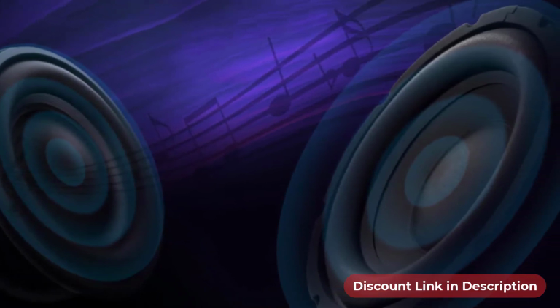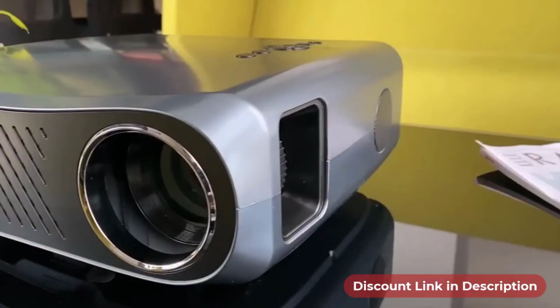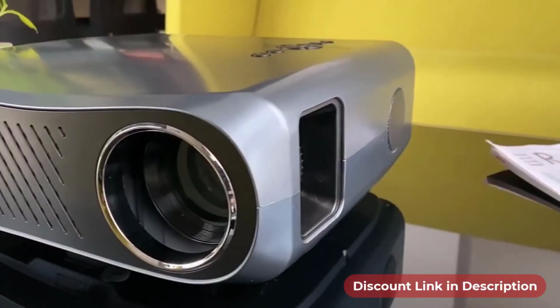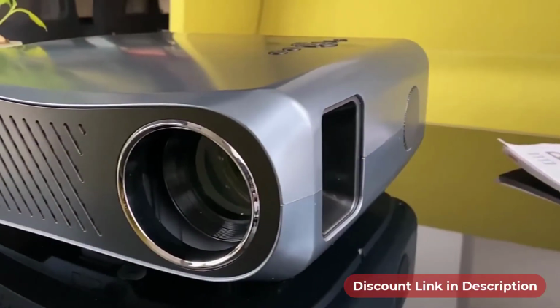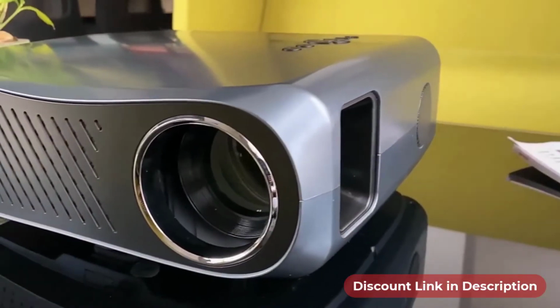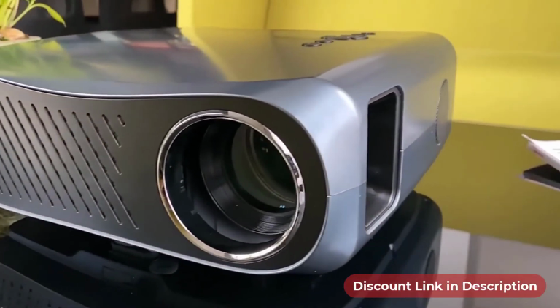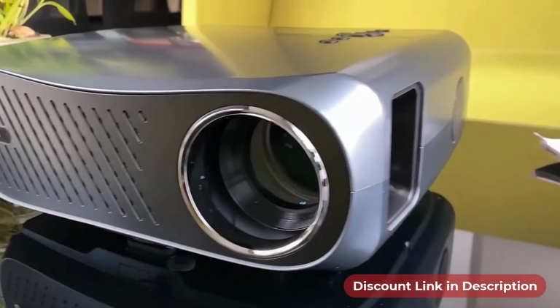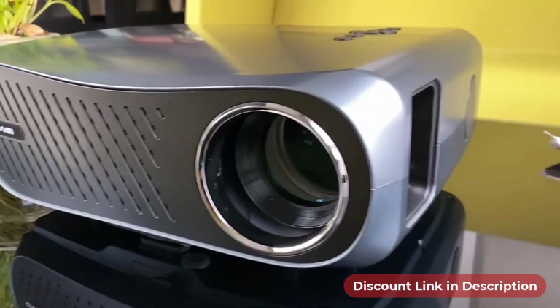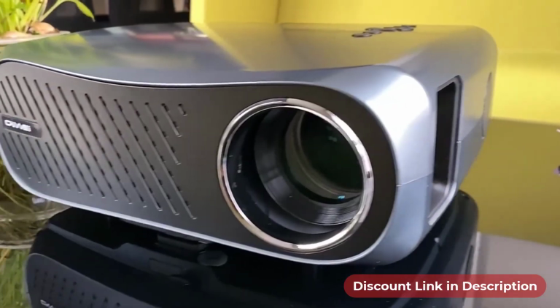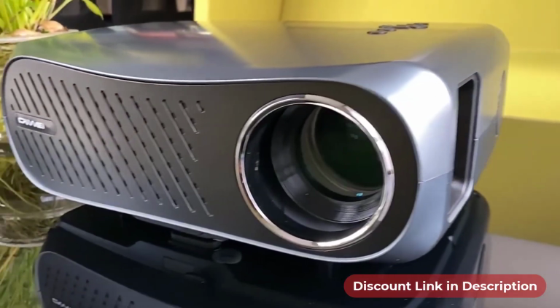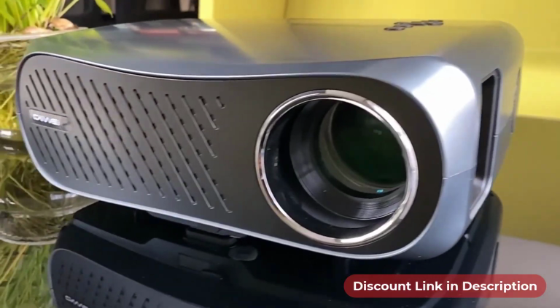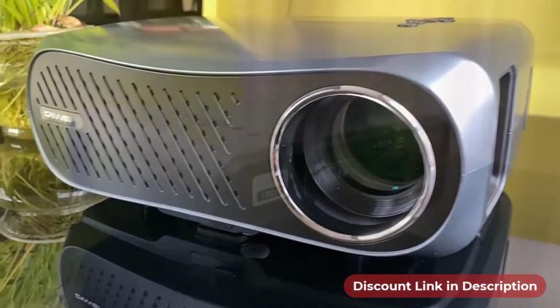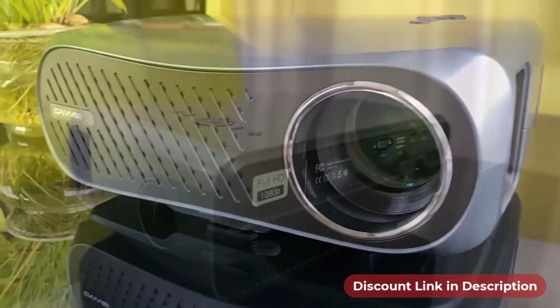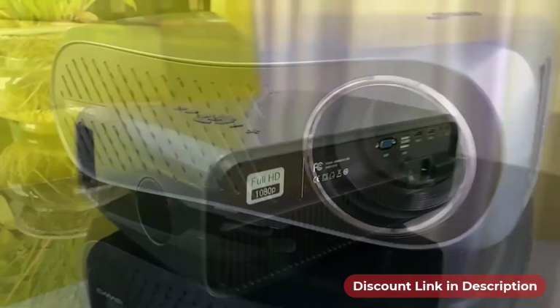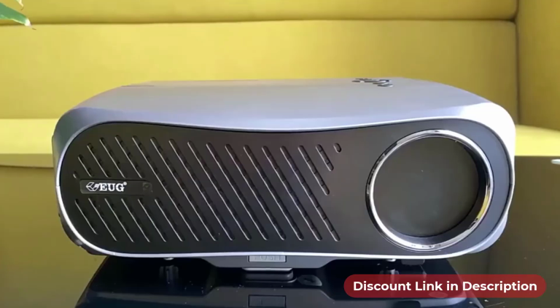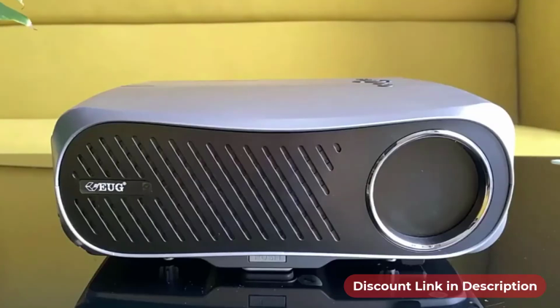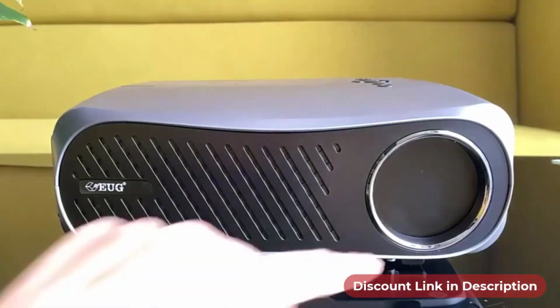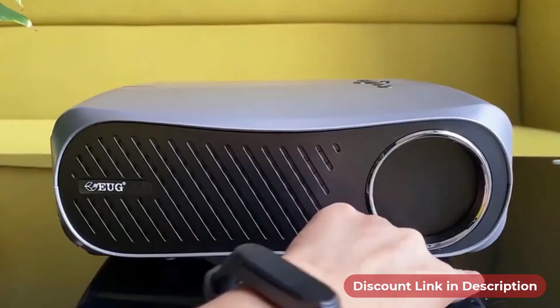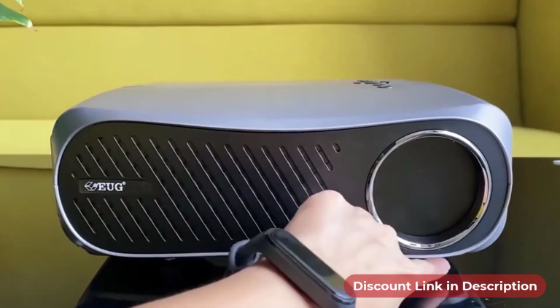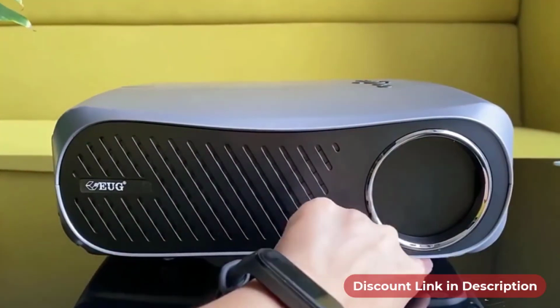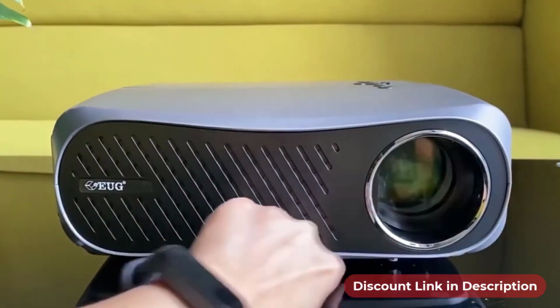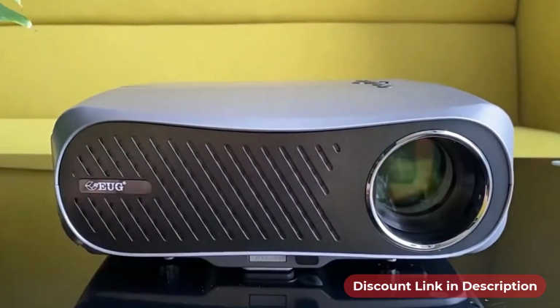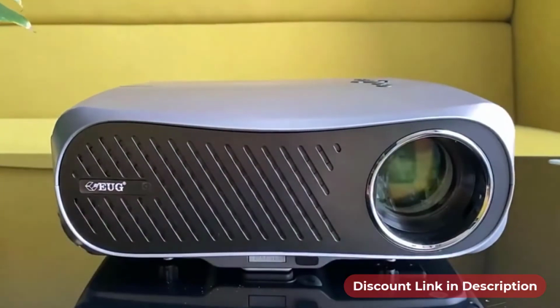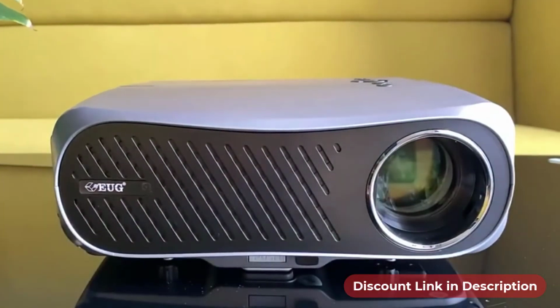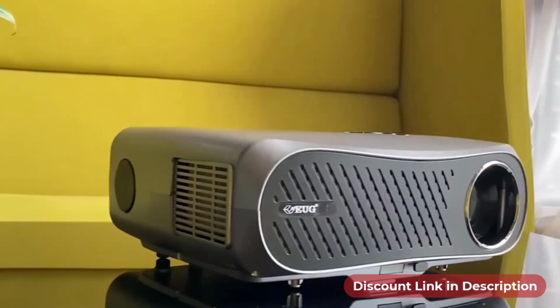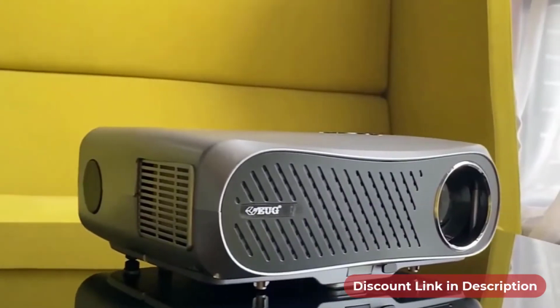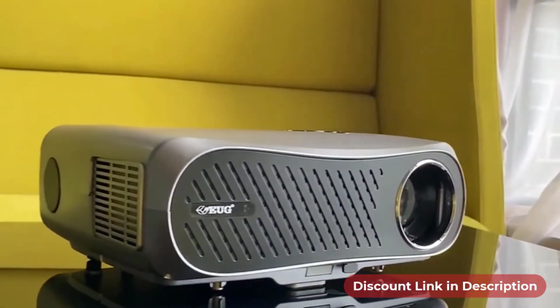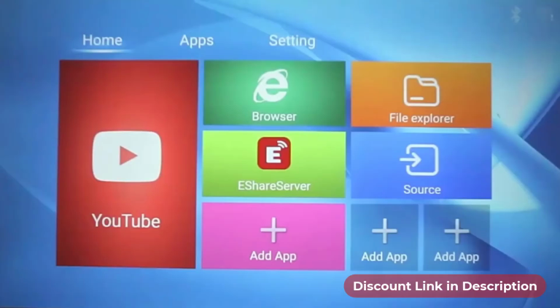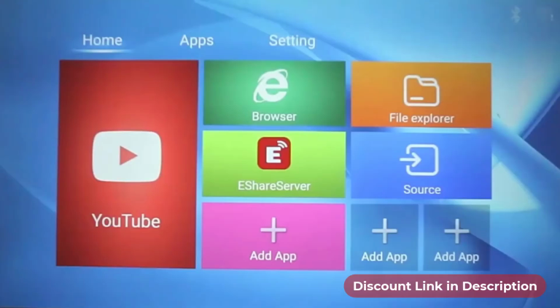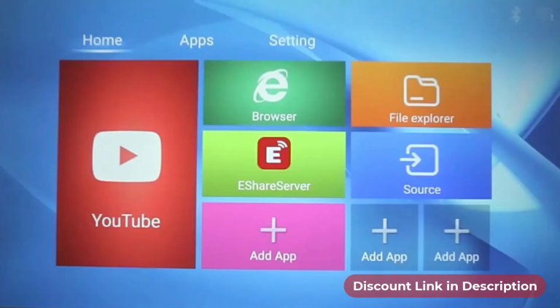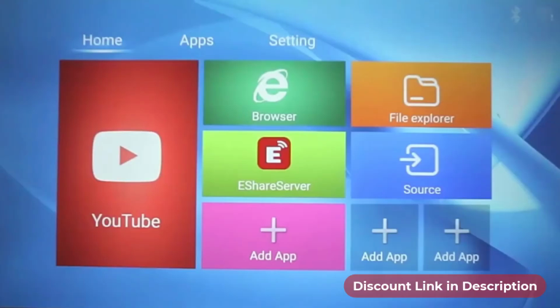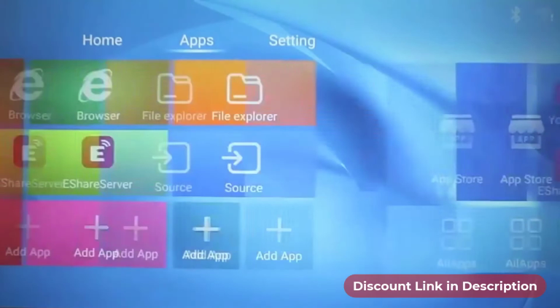So, if you are searching for a premium segment projector, this KiWay A12 can be one of the best with significant features.